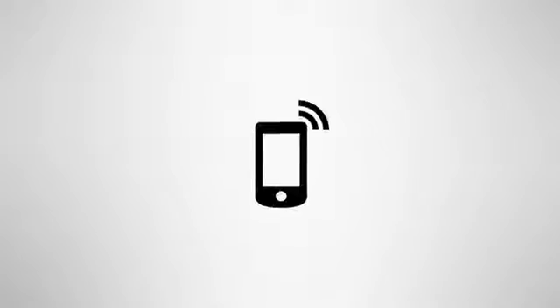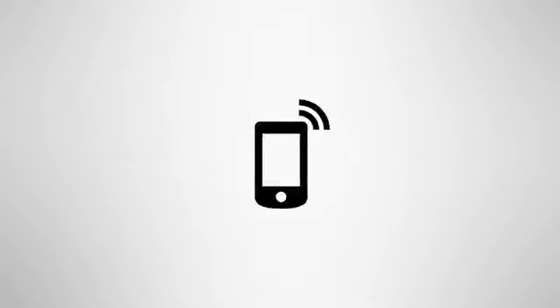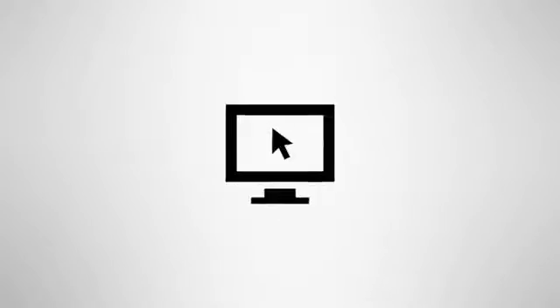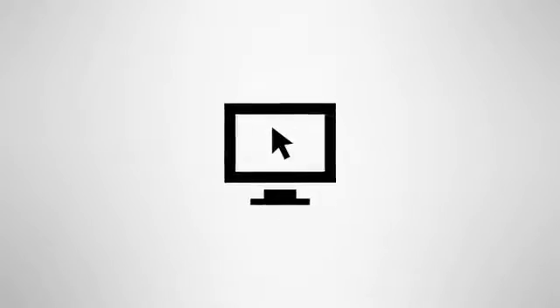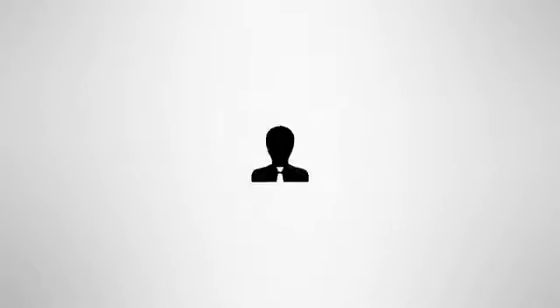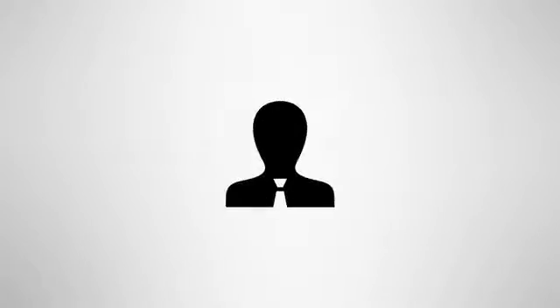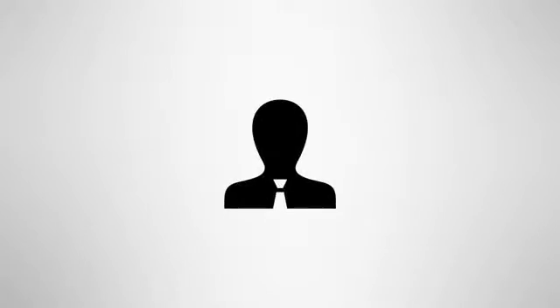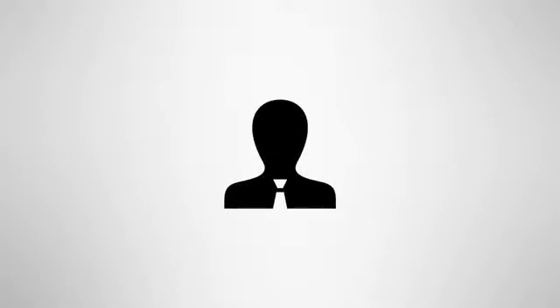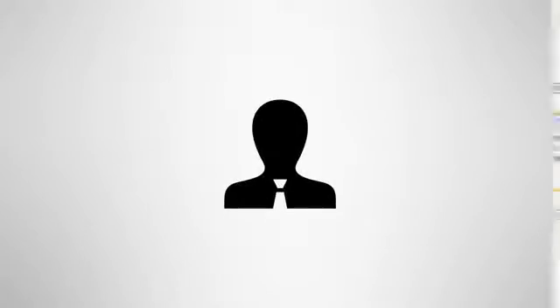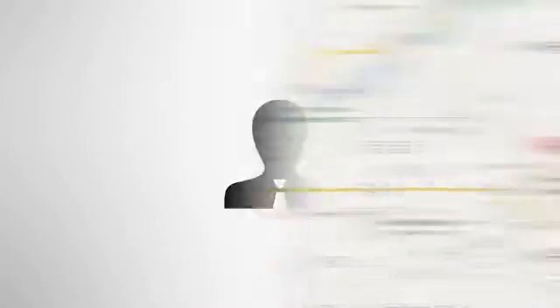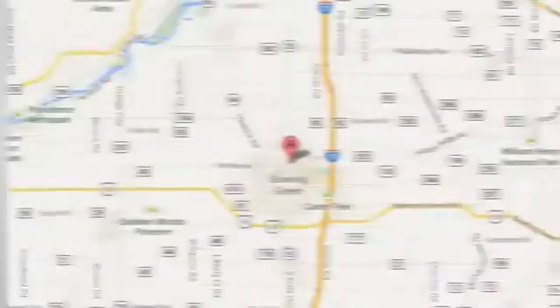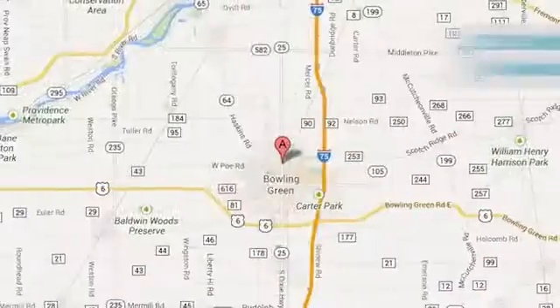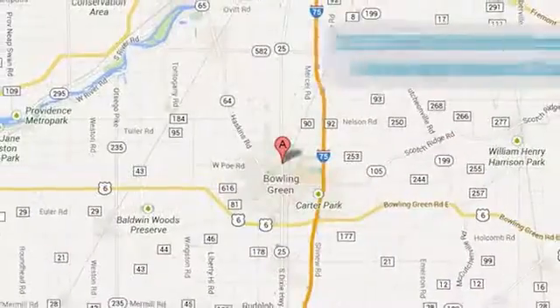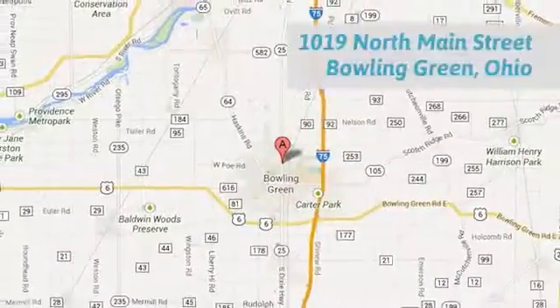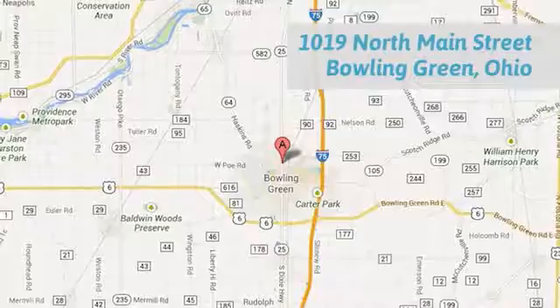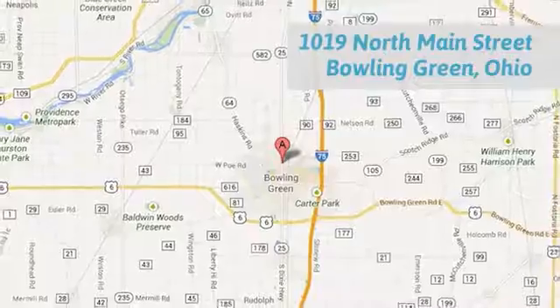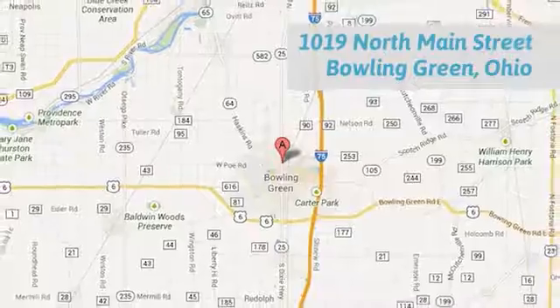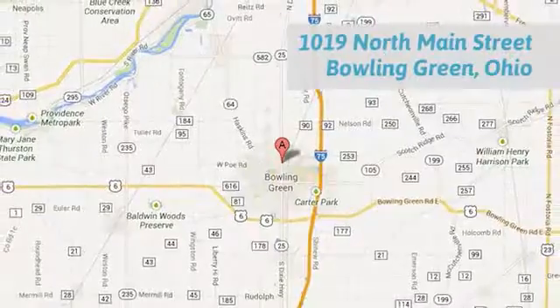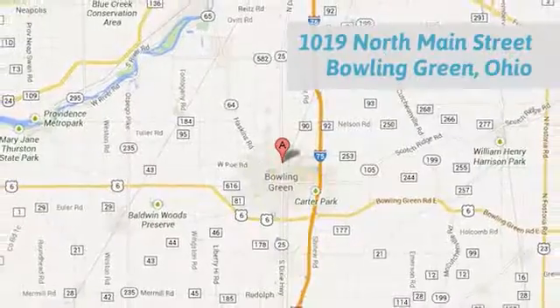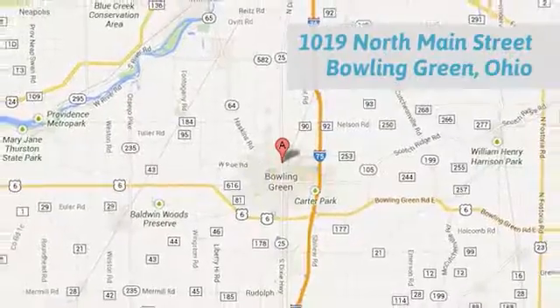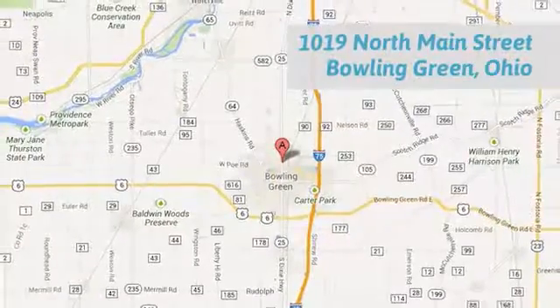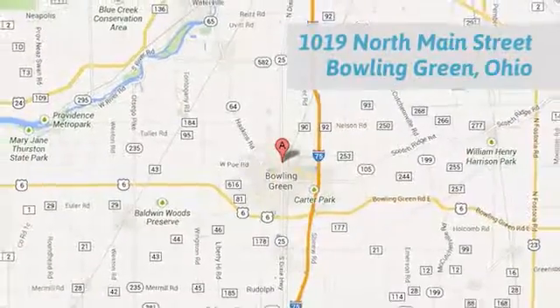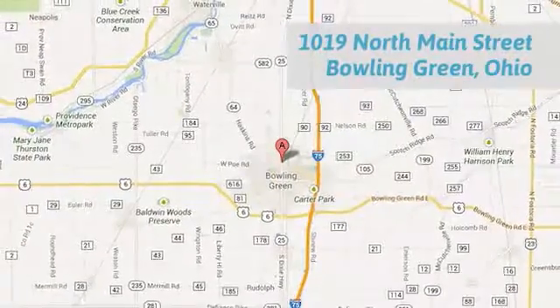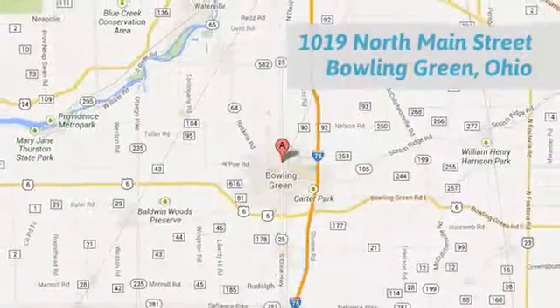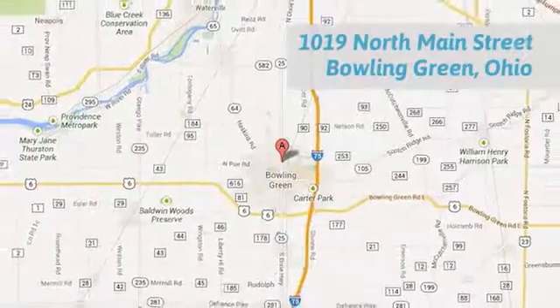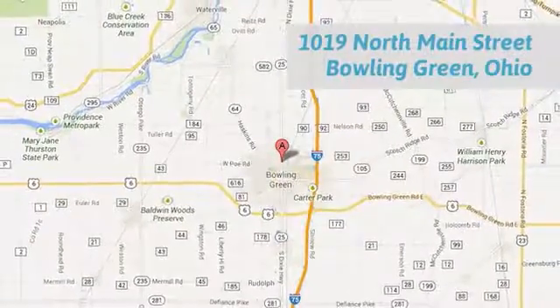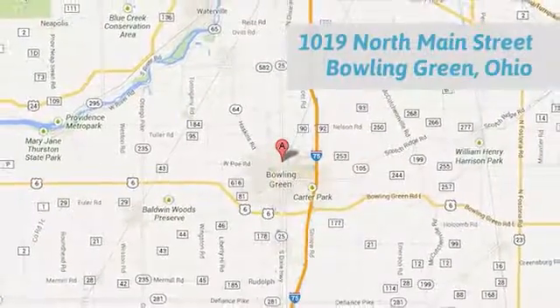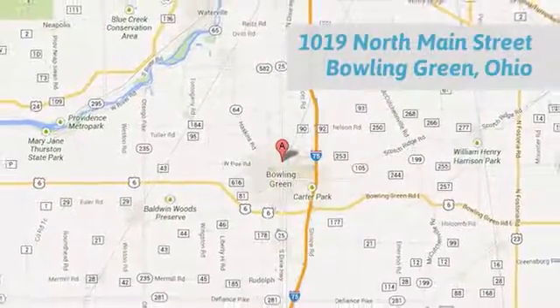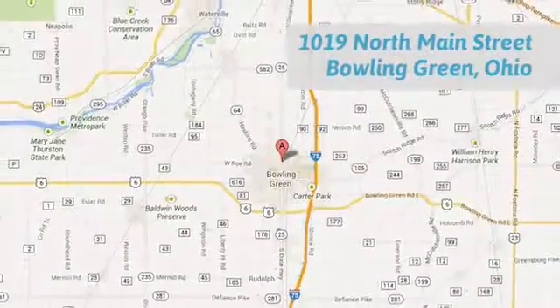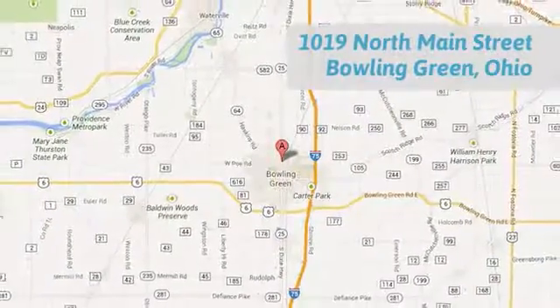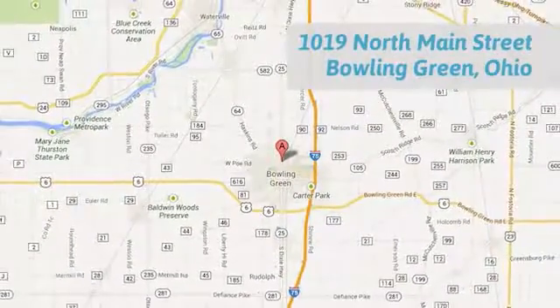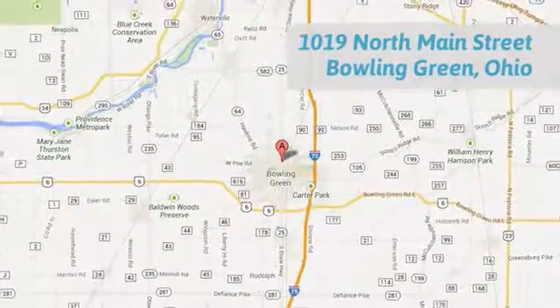Call, click, or stop in today. We are conveniently located at 1019 North Main Street in Bowling Green, Ohio.